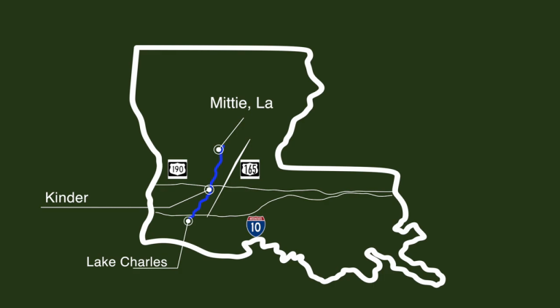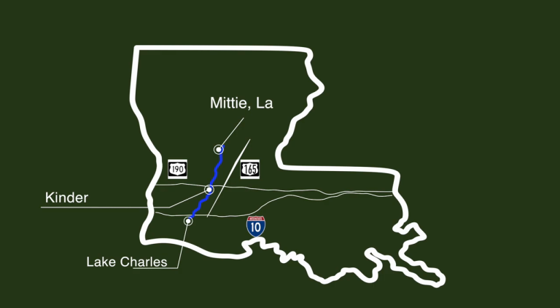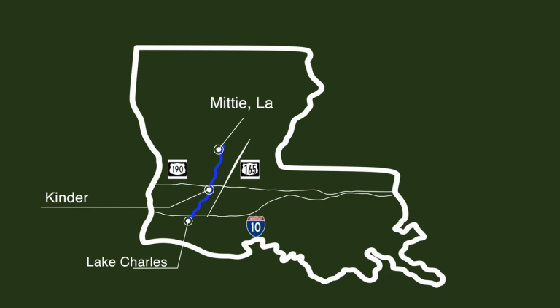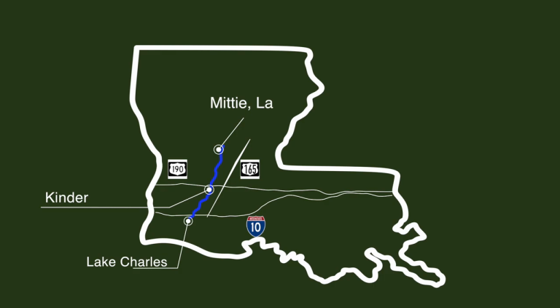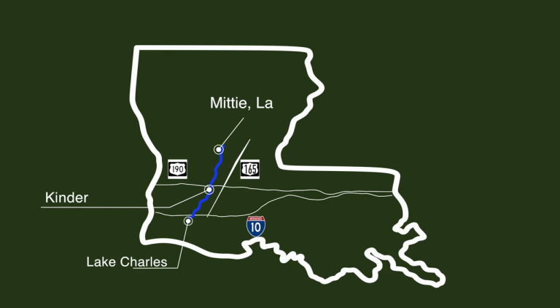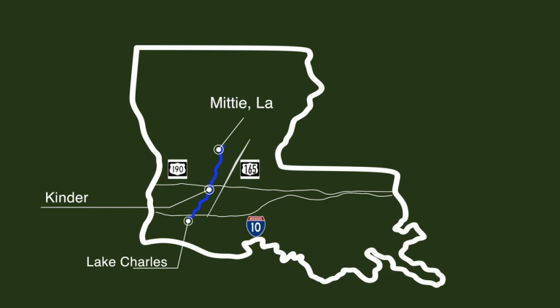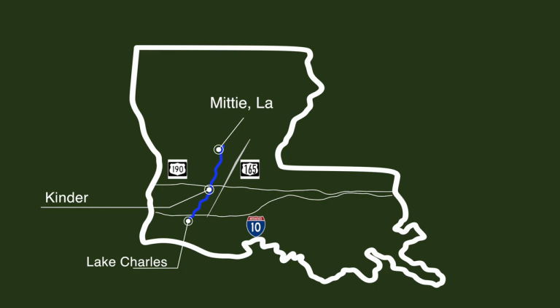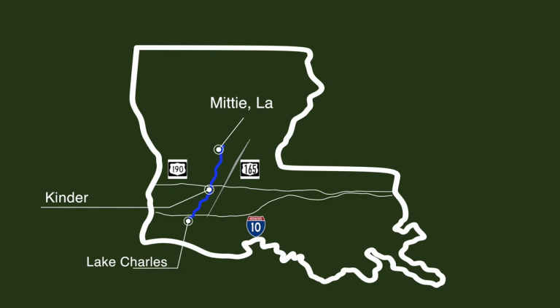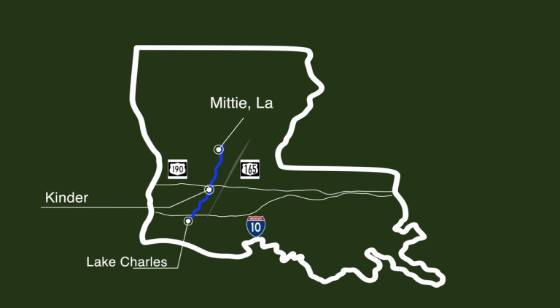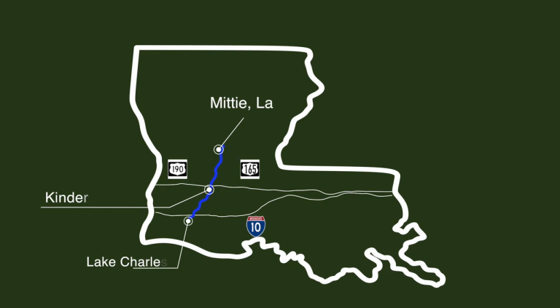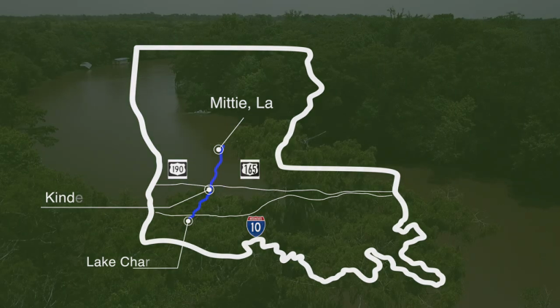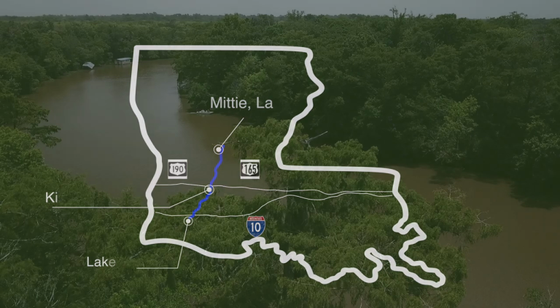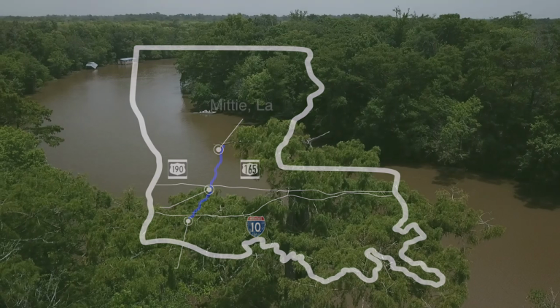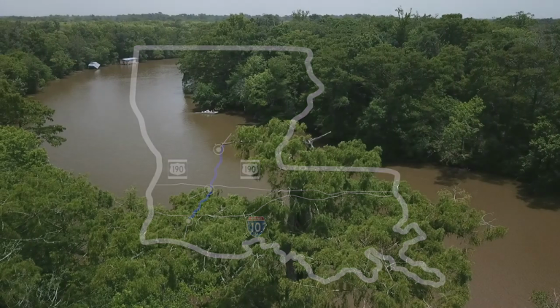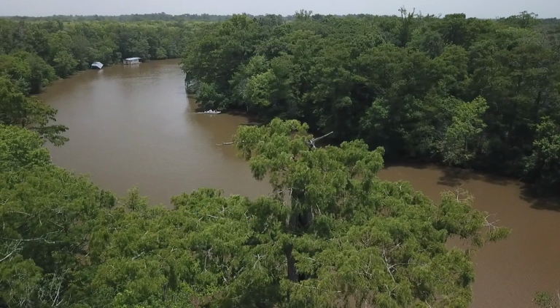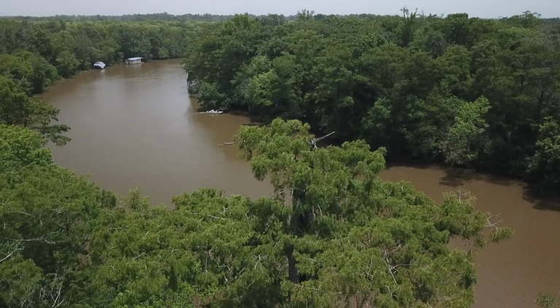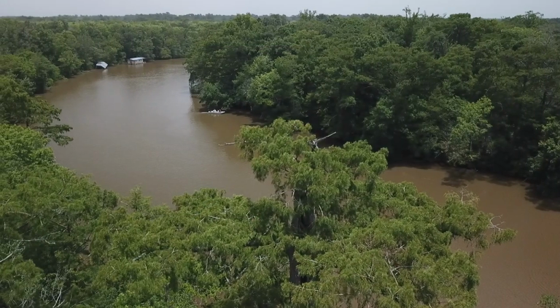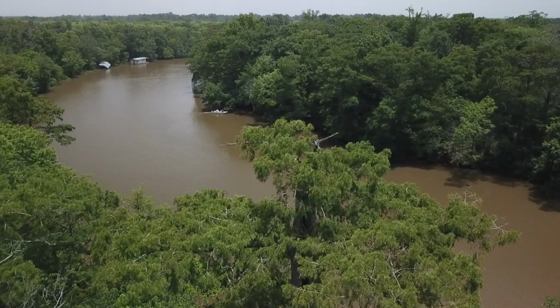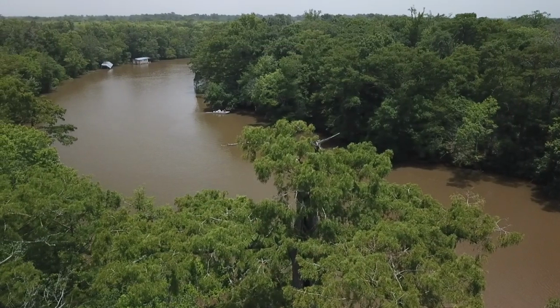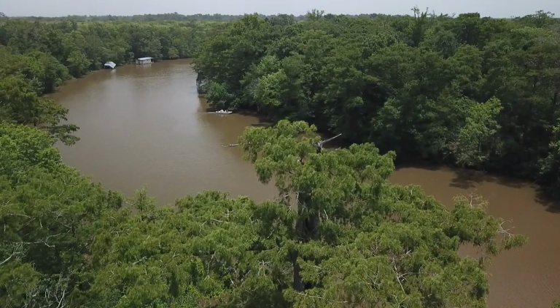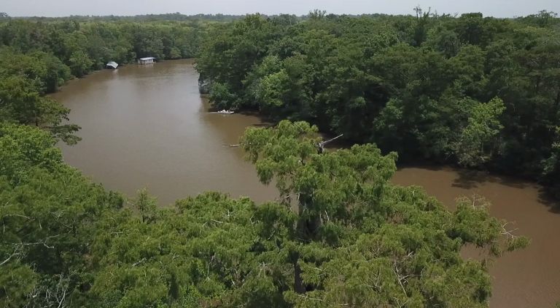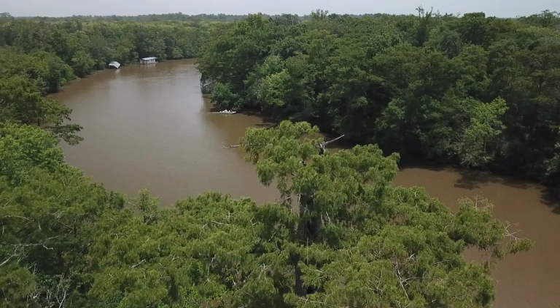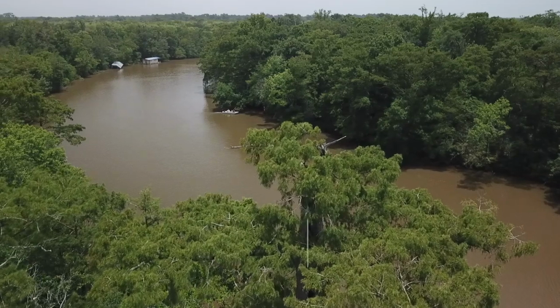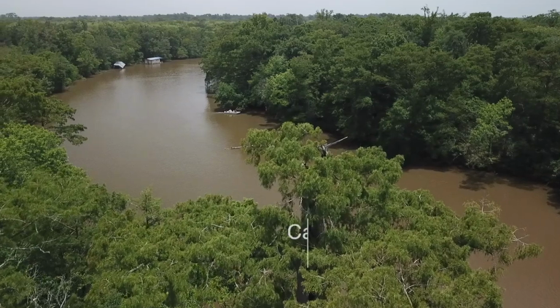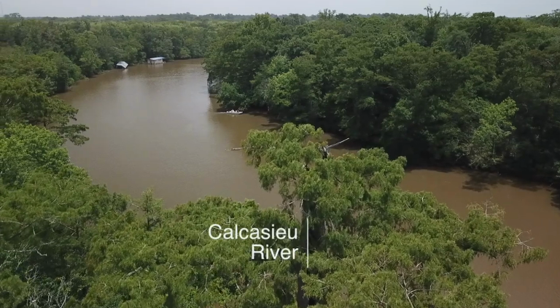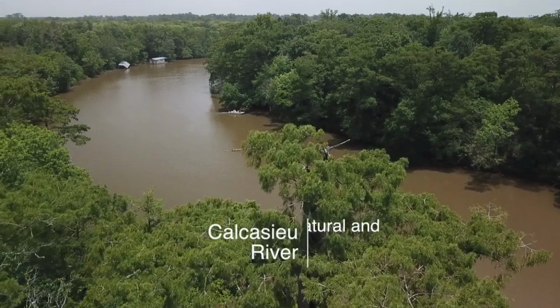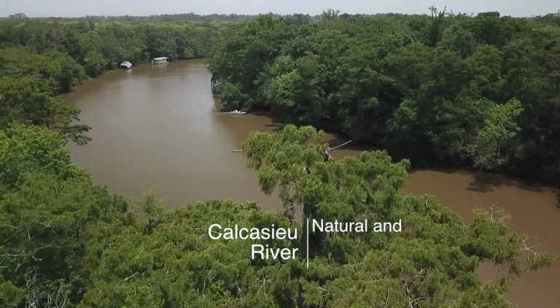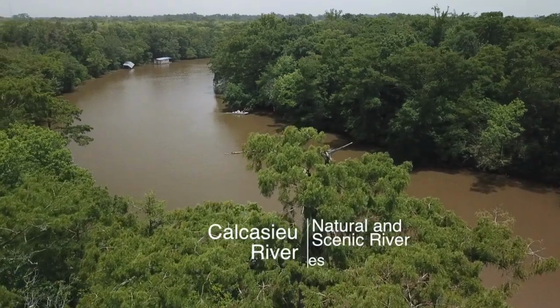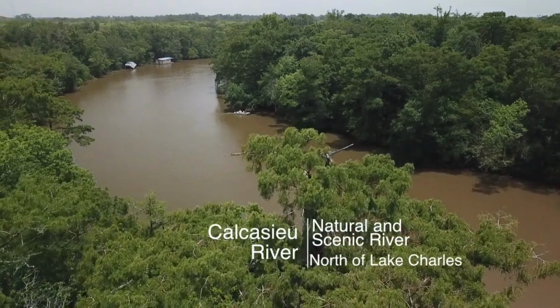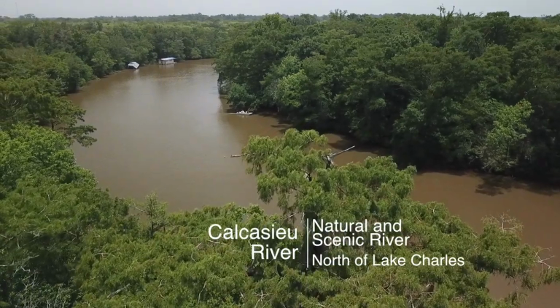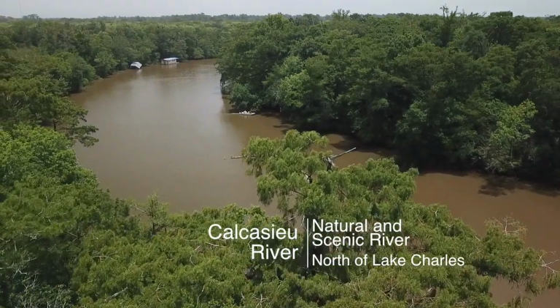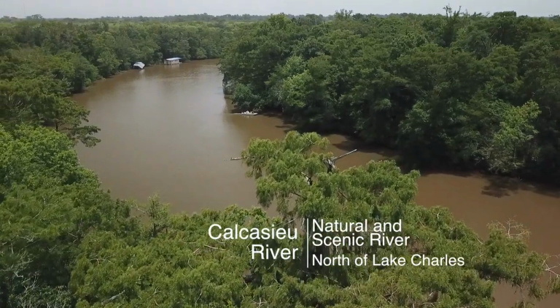The river lends itself into the Calcasieu River, north of Lake Charles, another one of the magnificent areas classified as a scenic river.